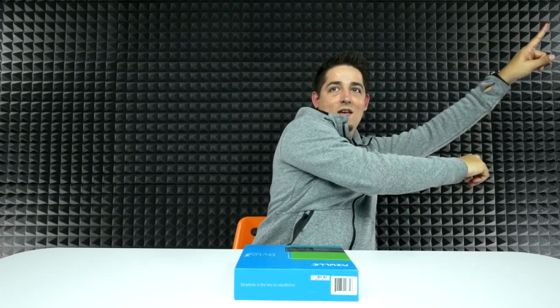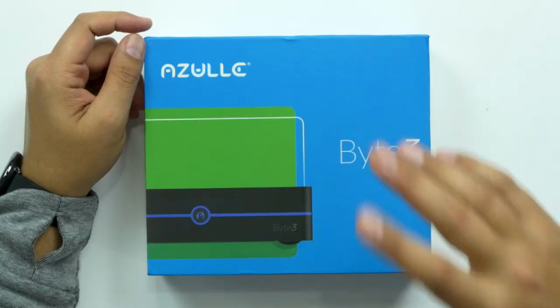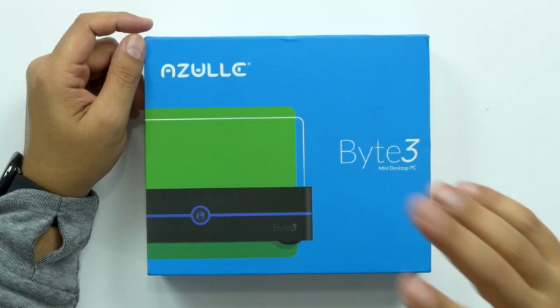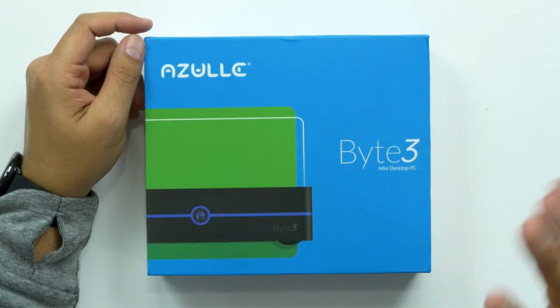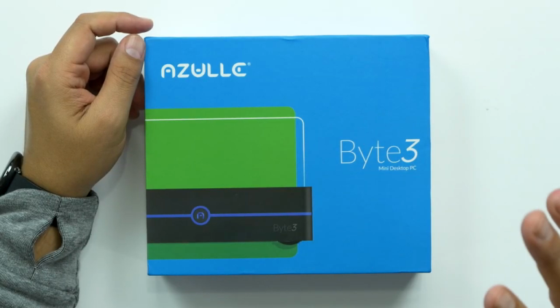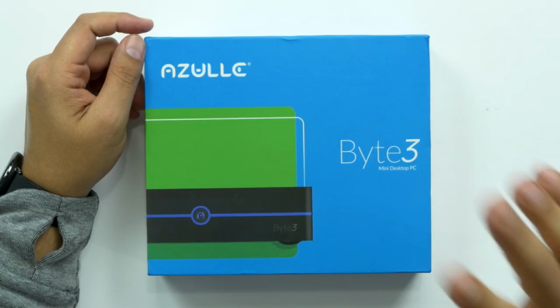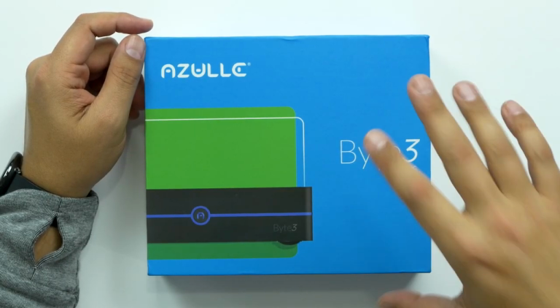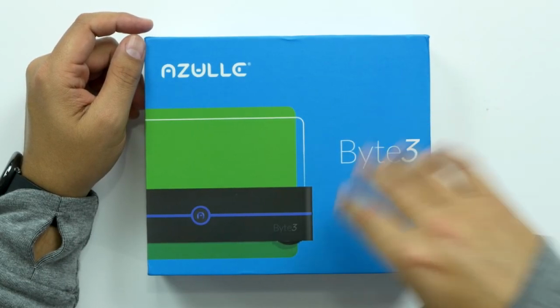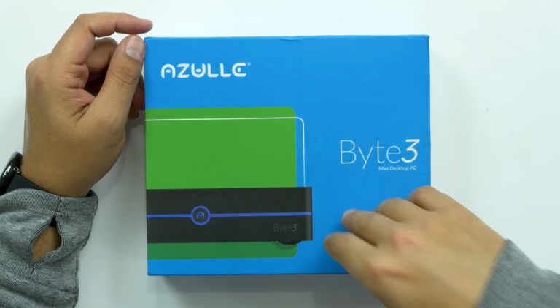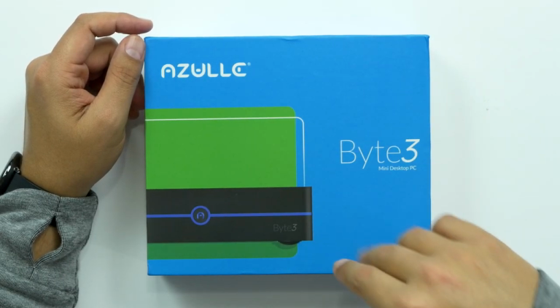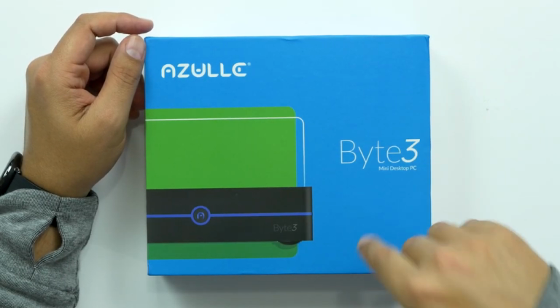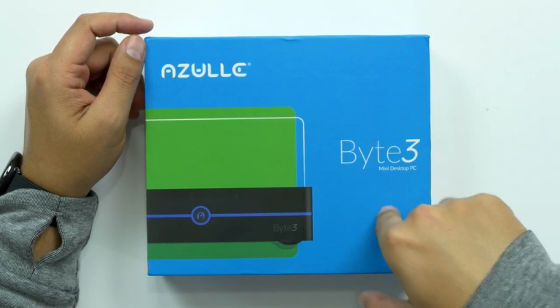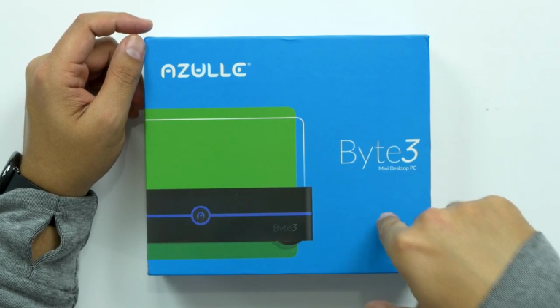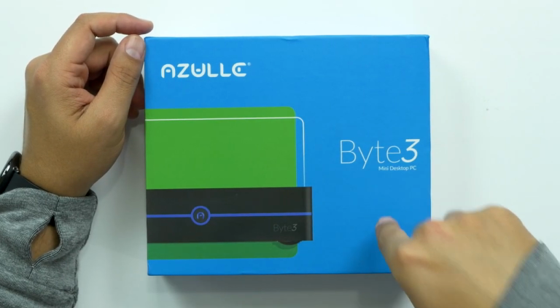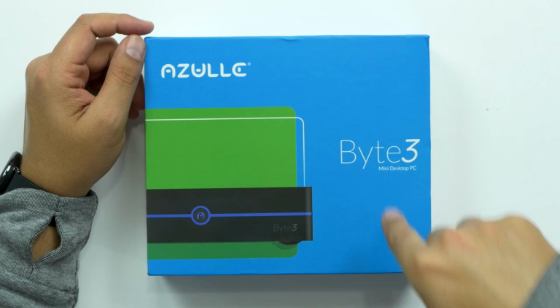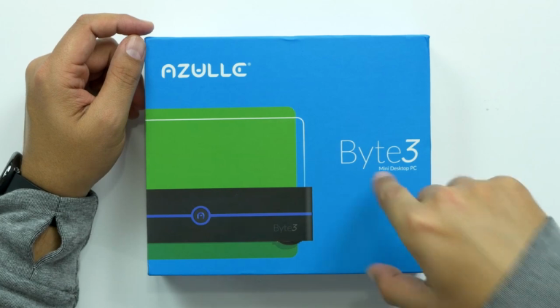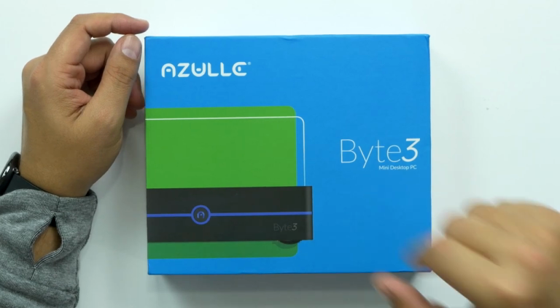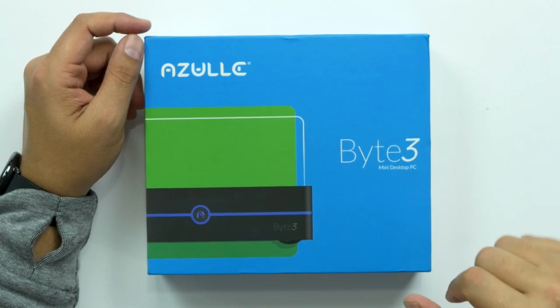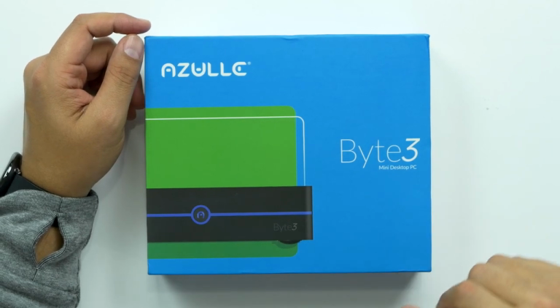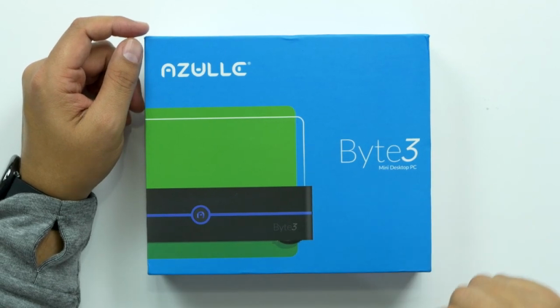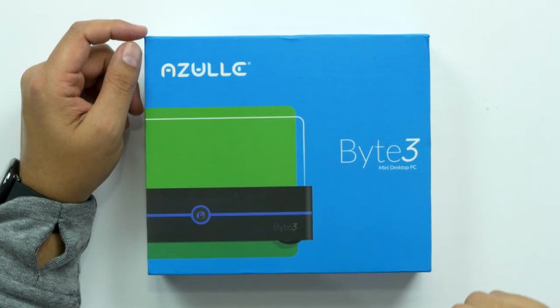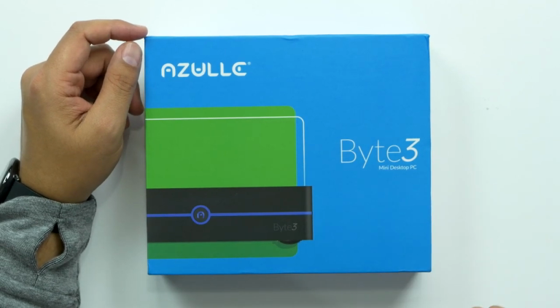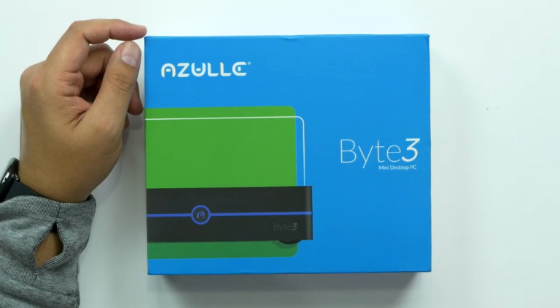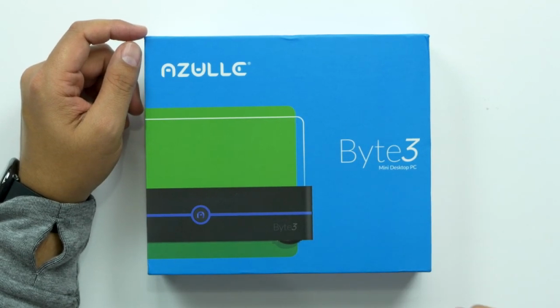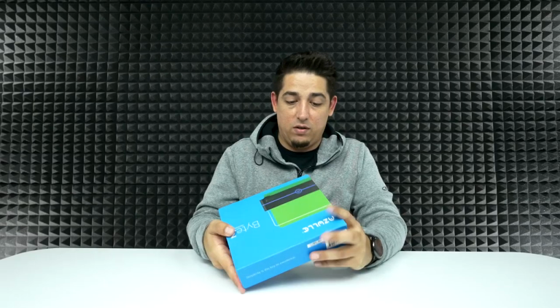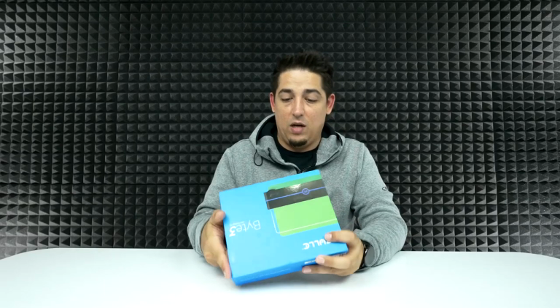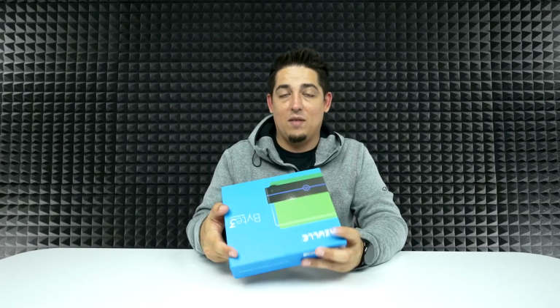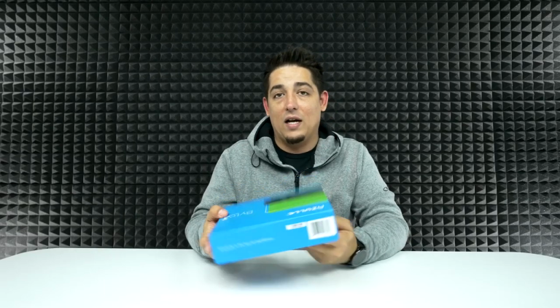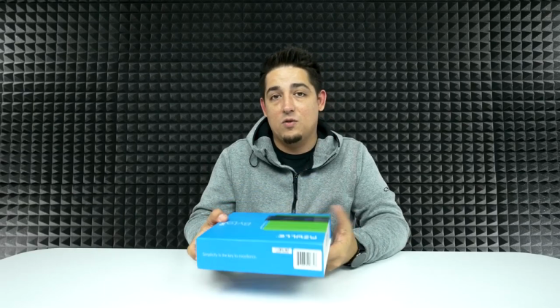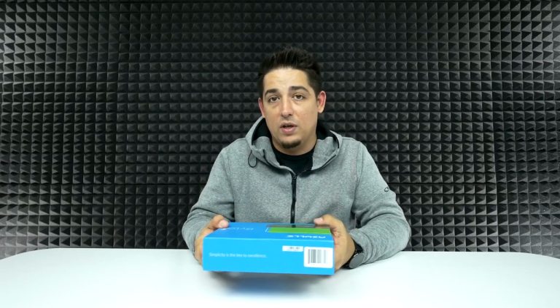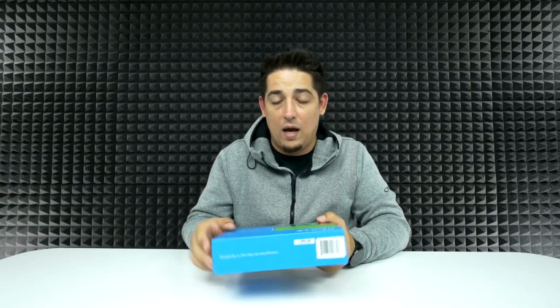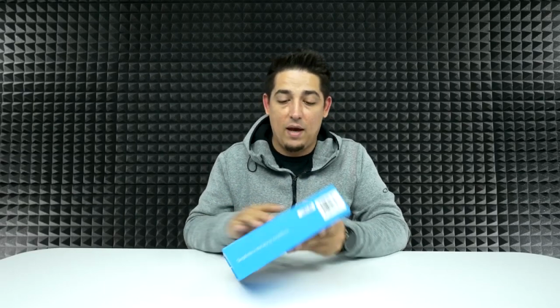So I have no doubt that this one, the Byte 3, is going to be good. You can tell by the box, it's pretty compact.